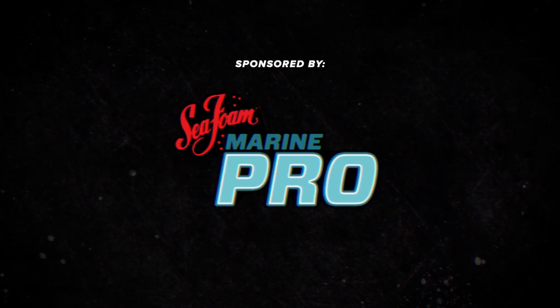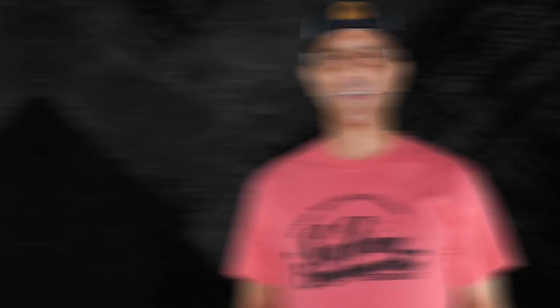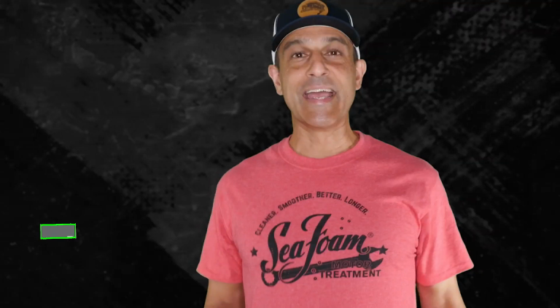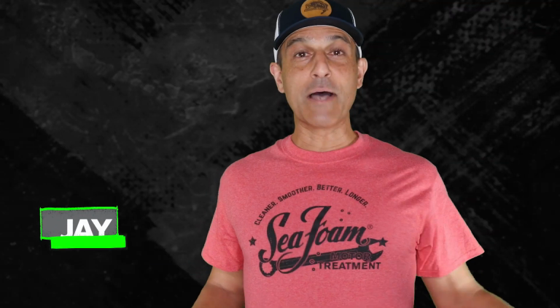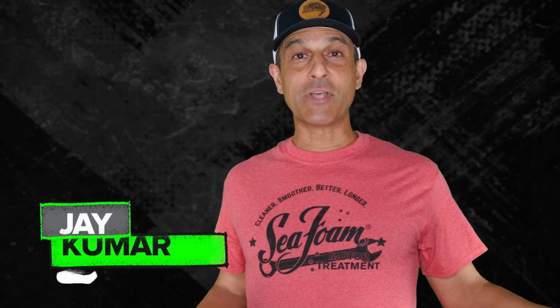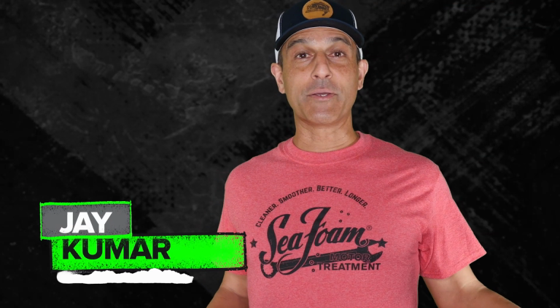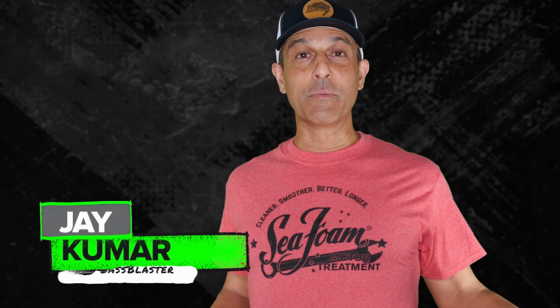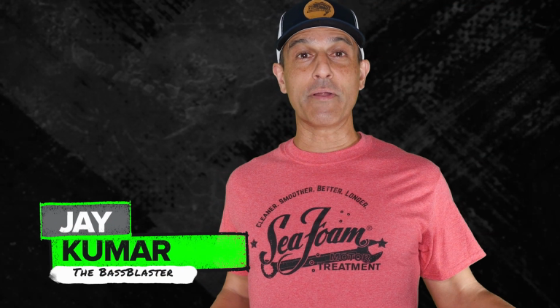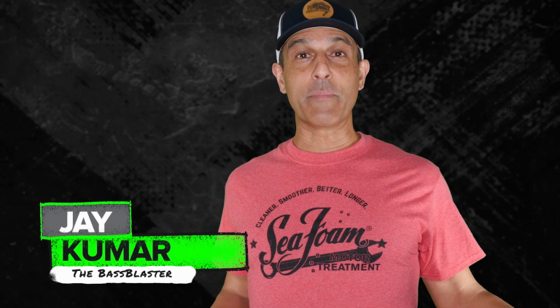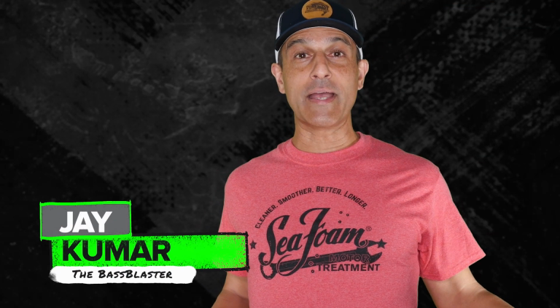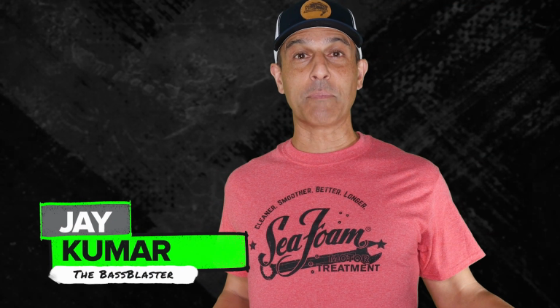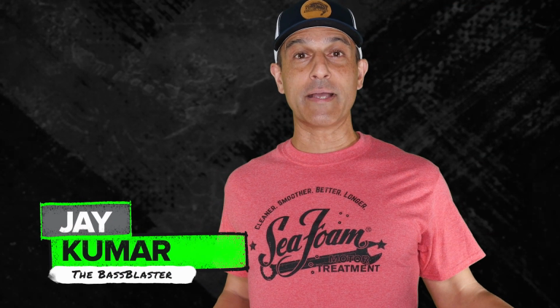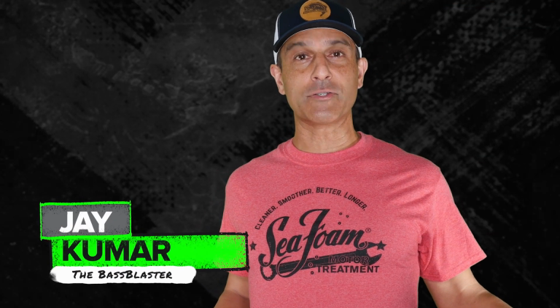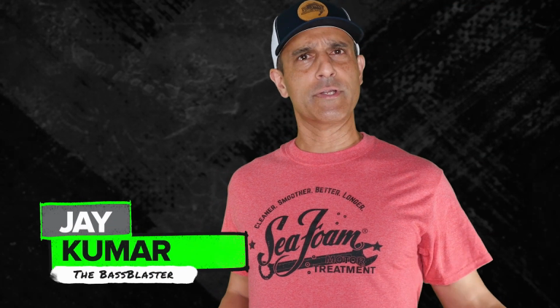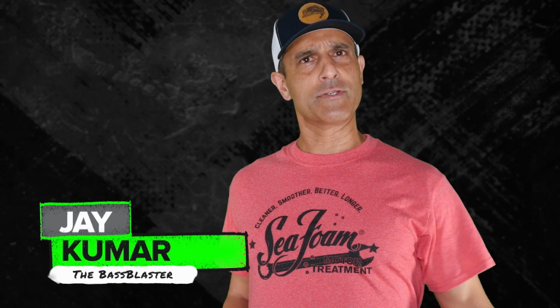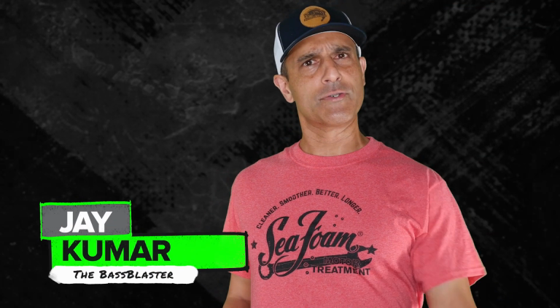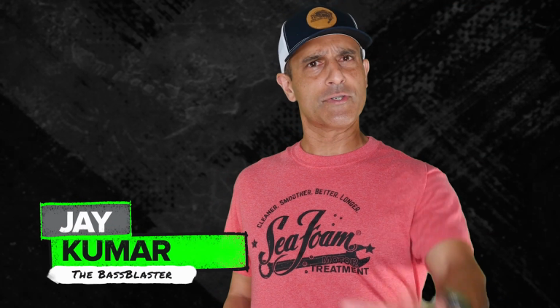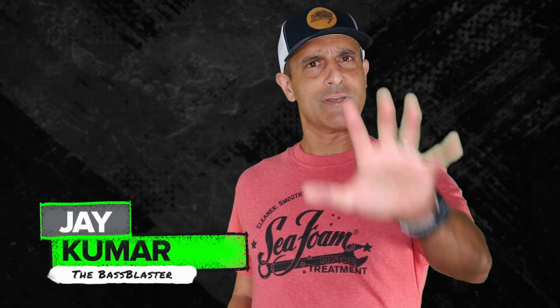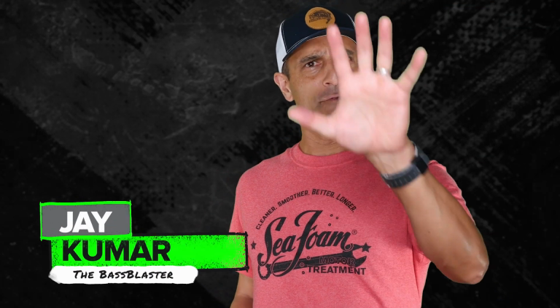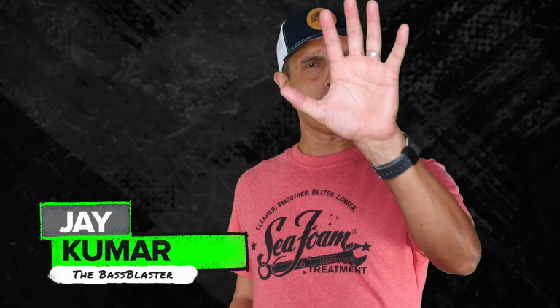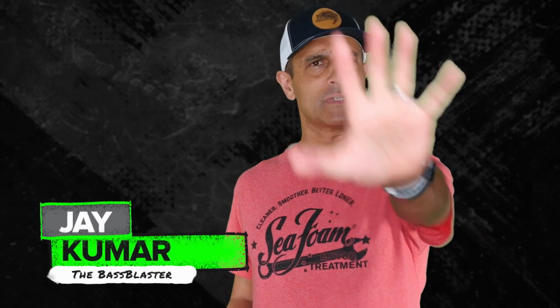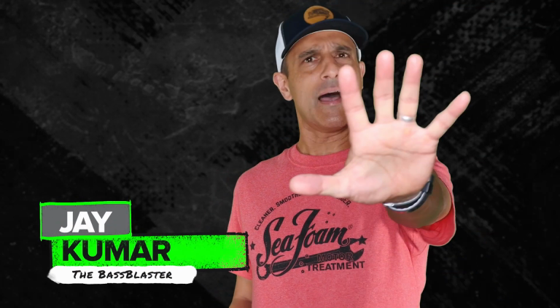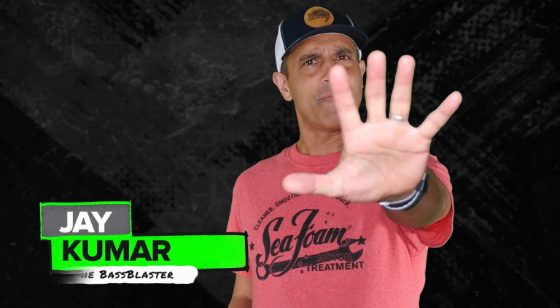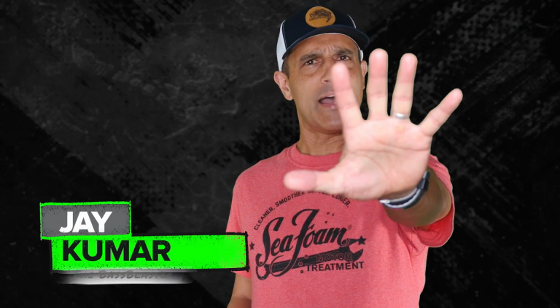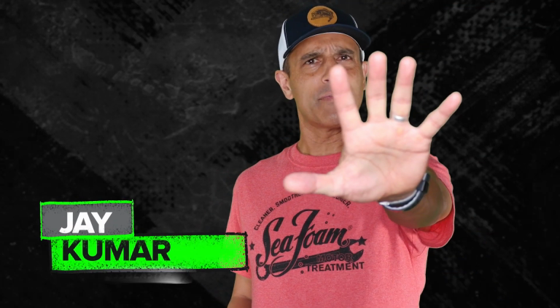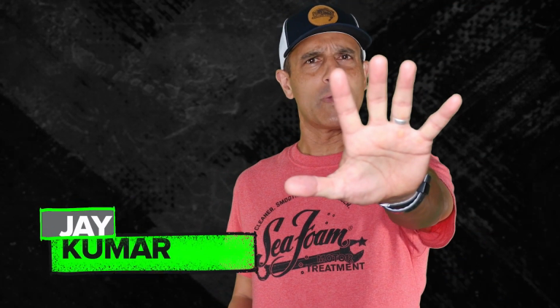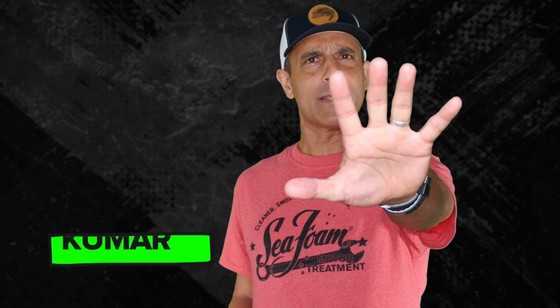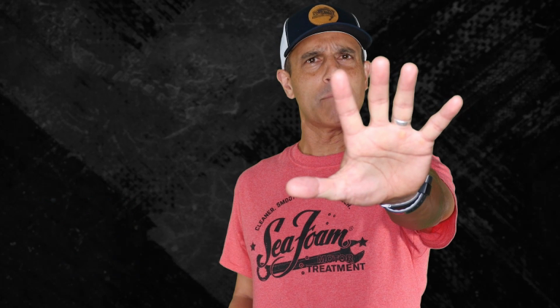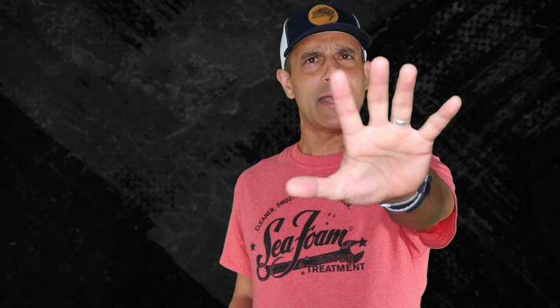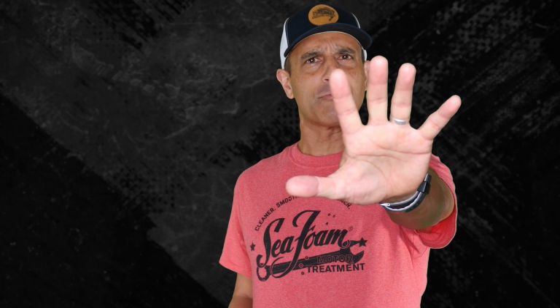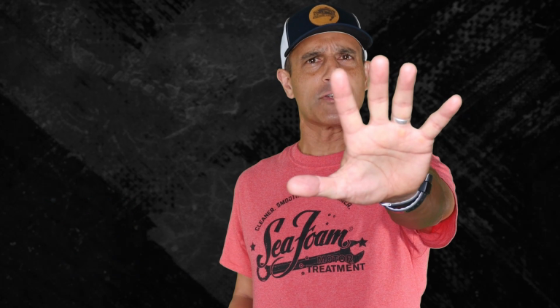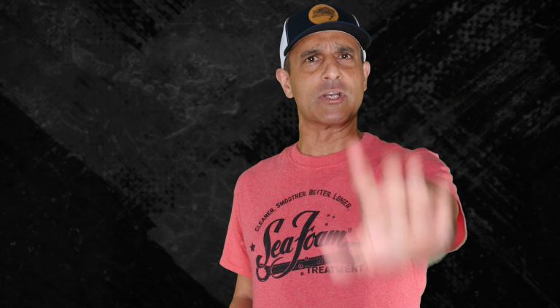Hey, I'm Jay Kumar the Bass Blaster and this is your Seafoam Top 5 of the Week in Bass Fishing.